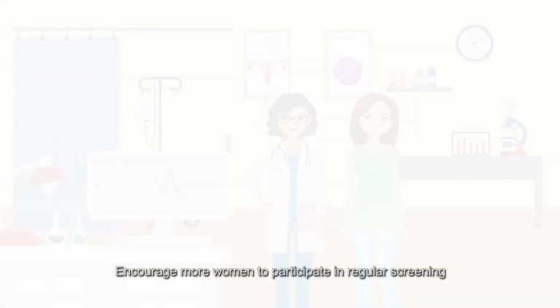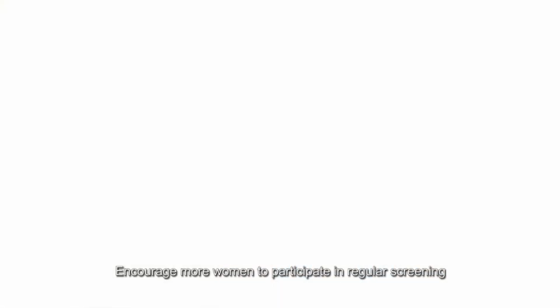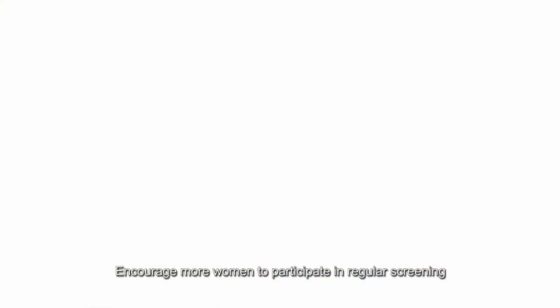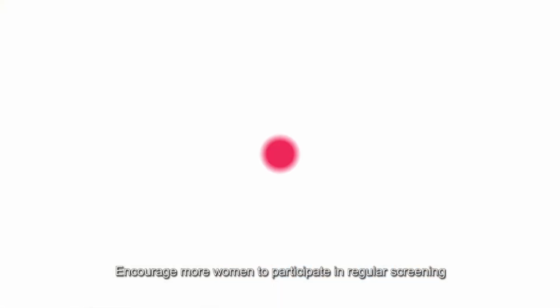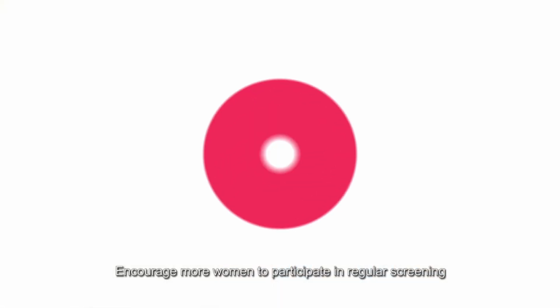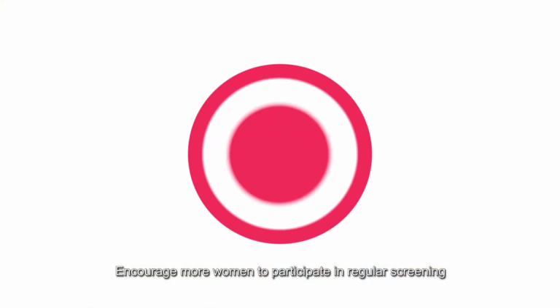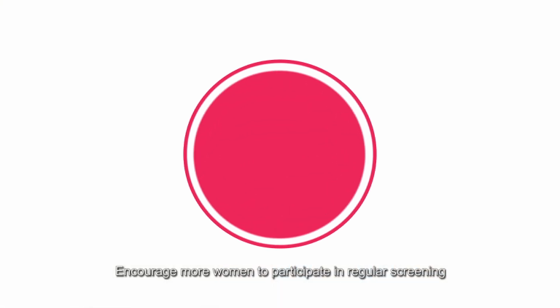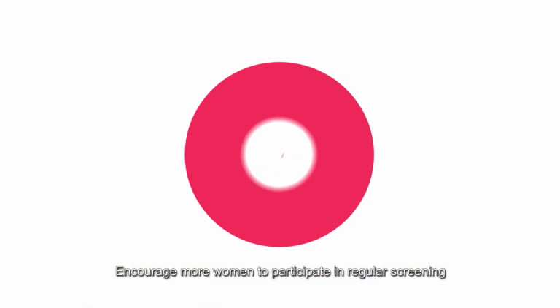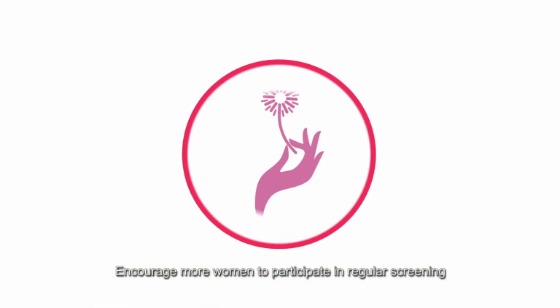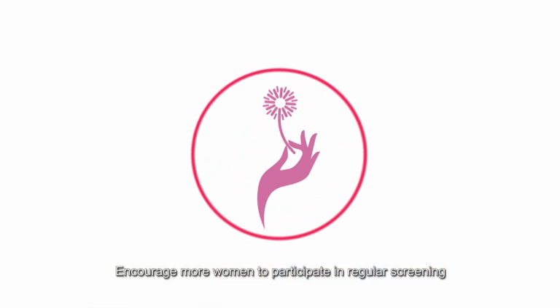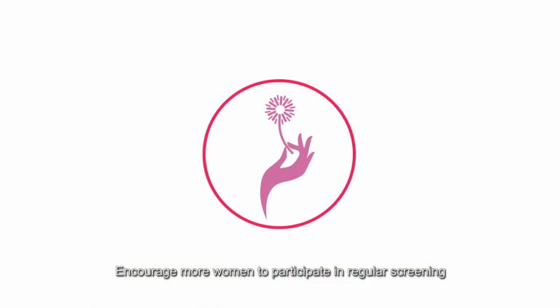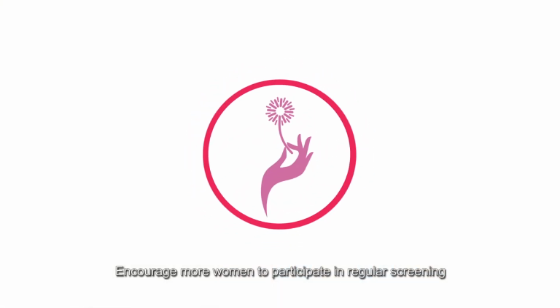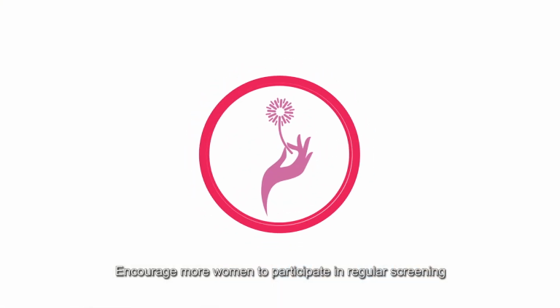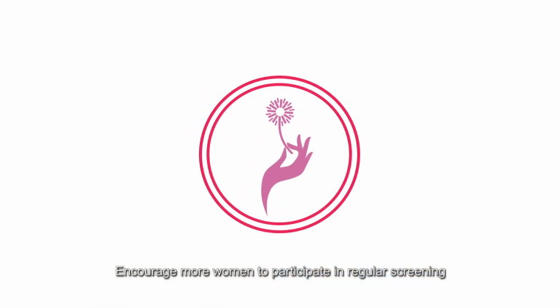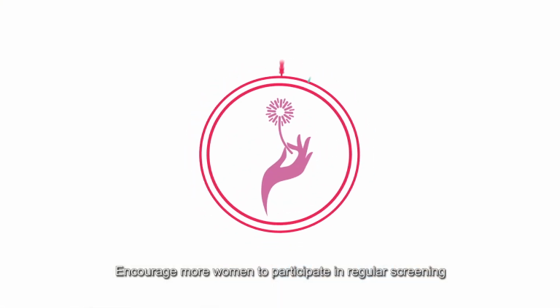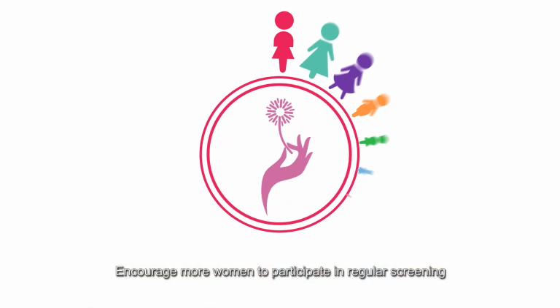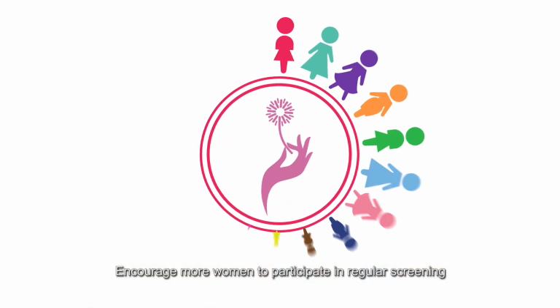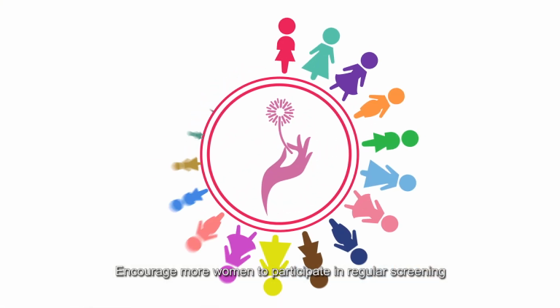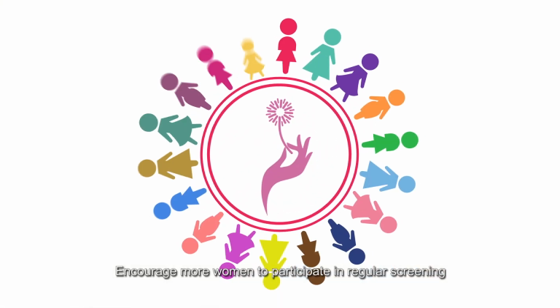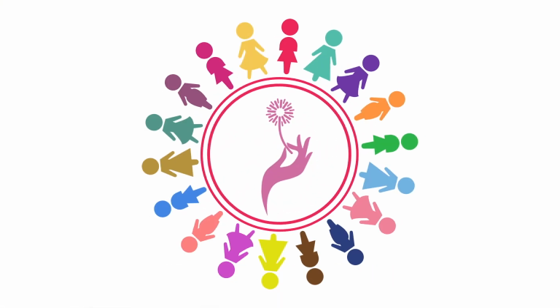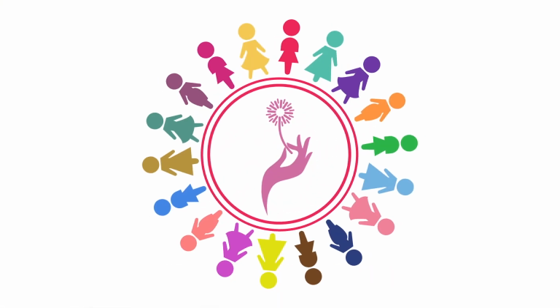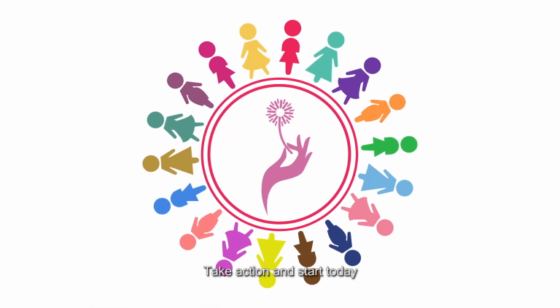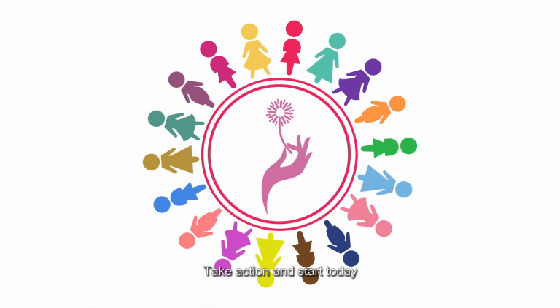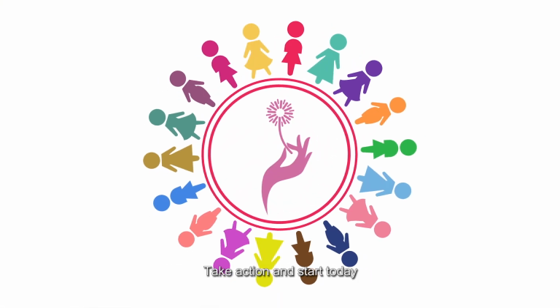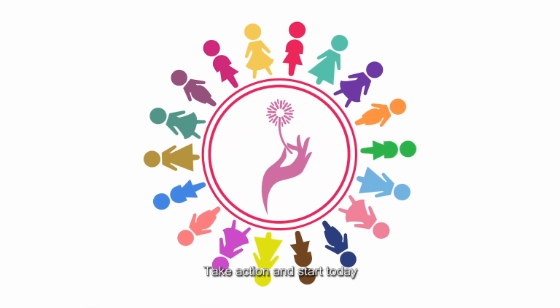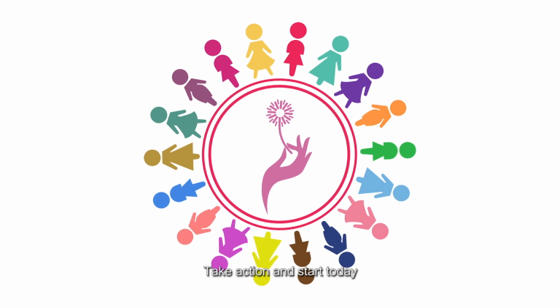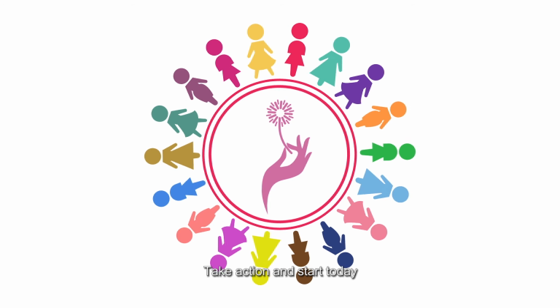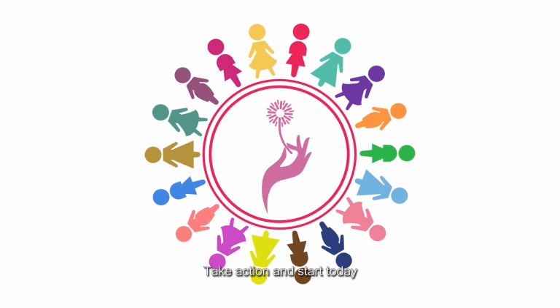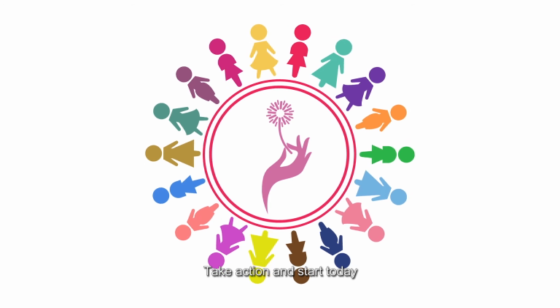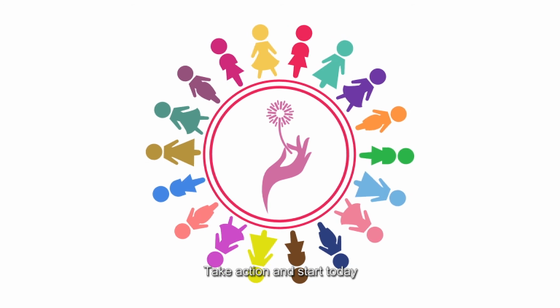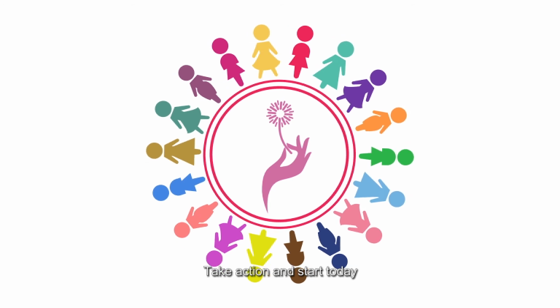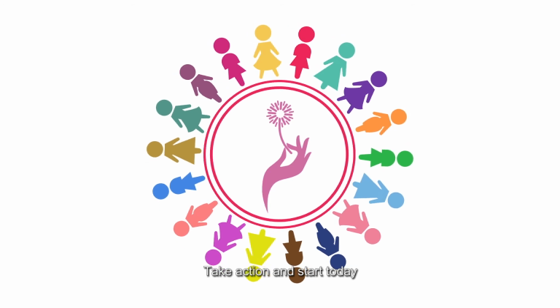Encourage more women to participate in regular screening. Take action and start today.